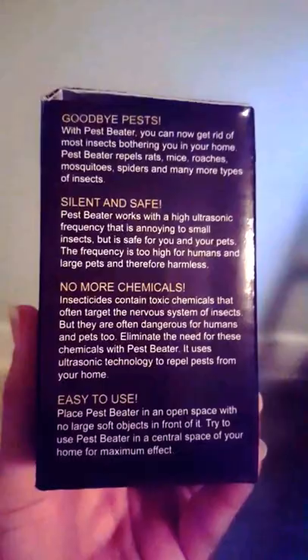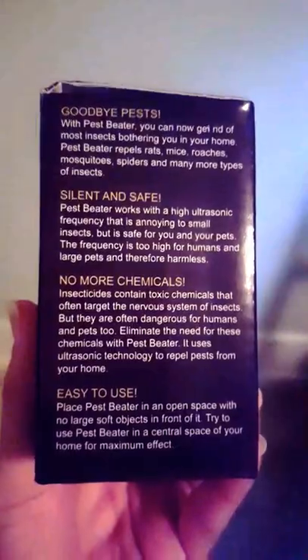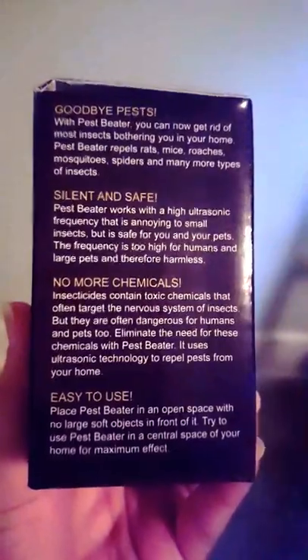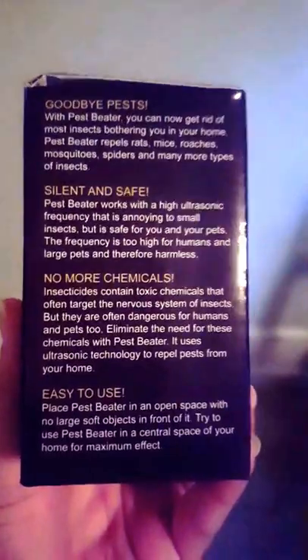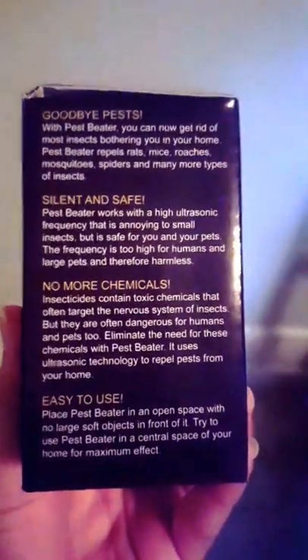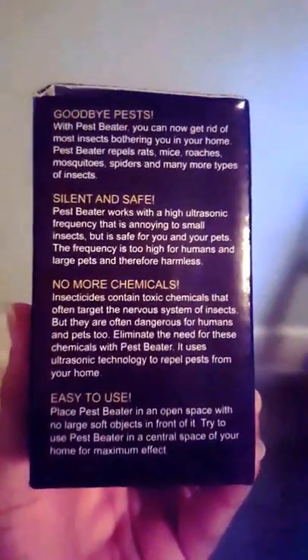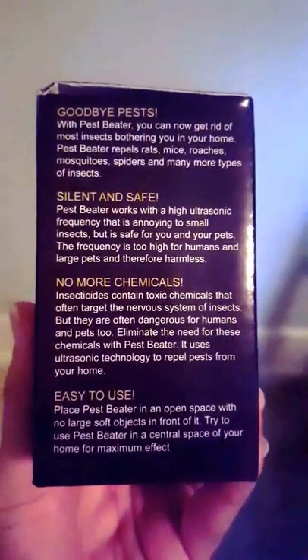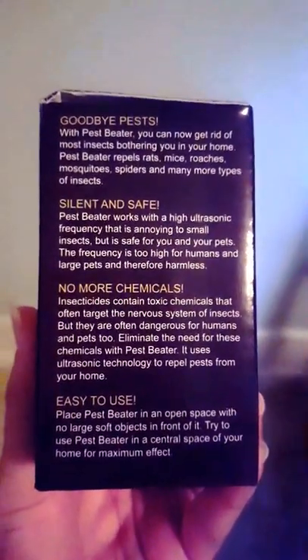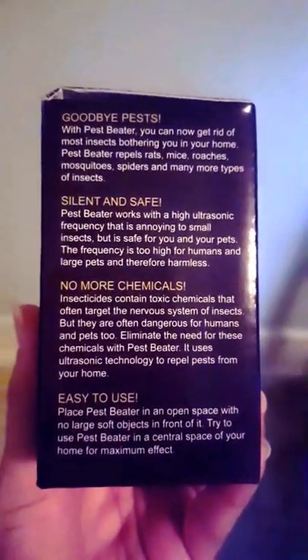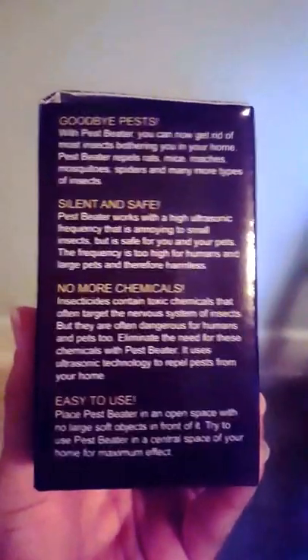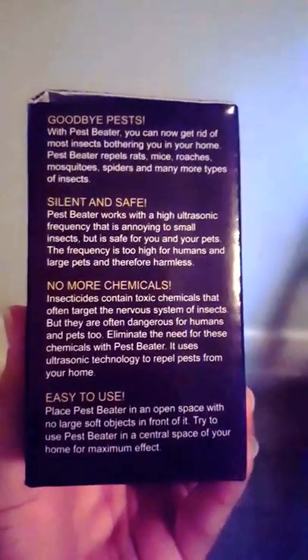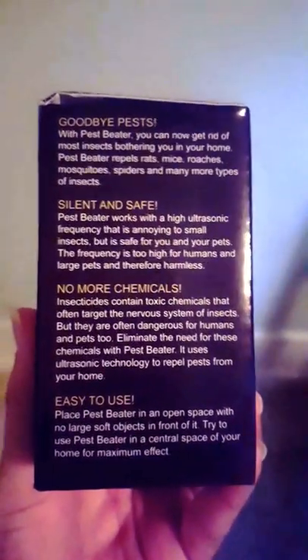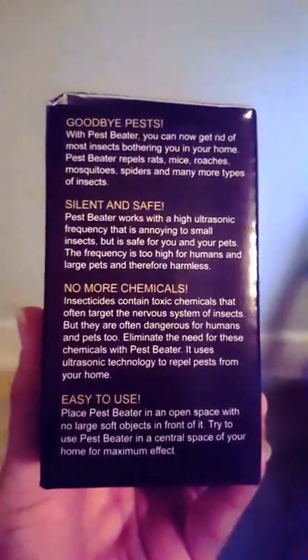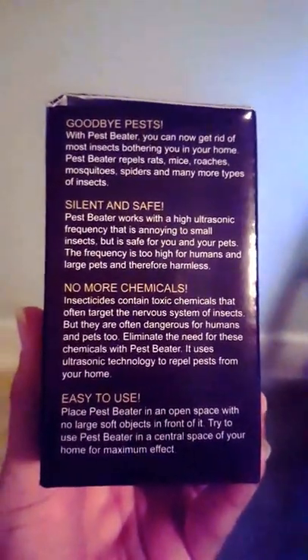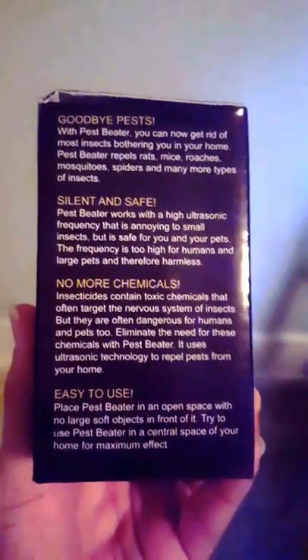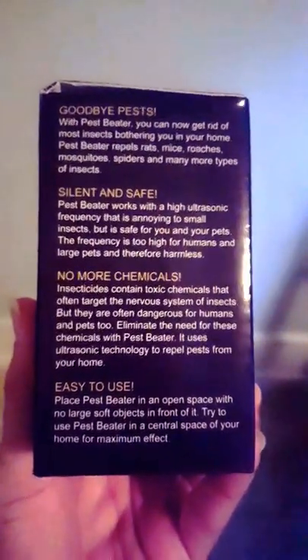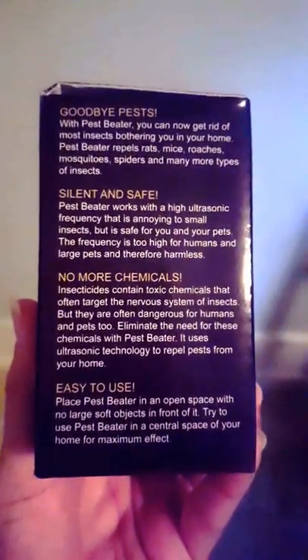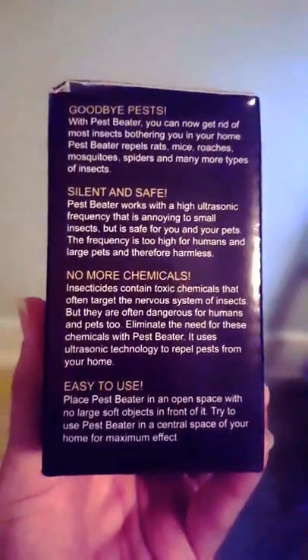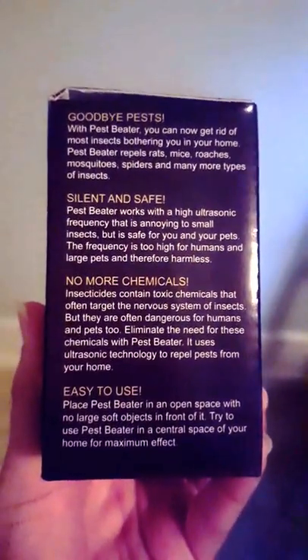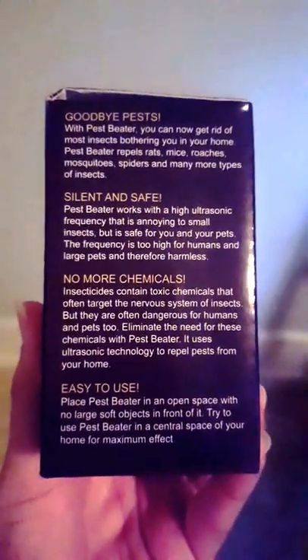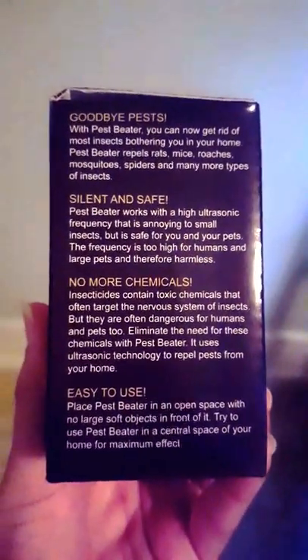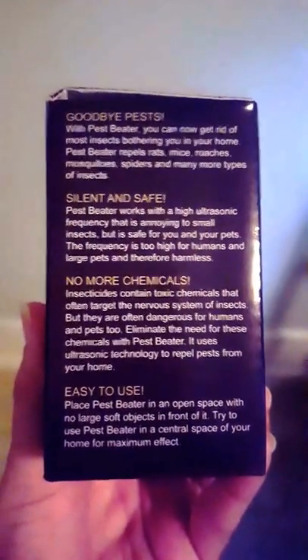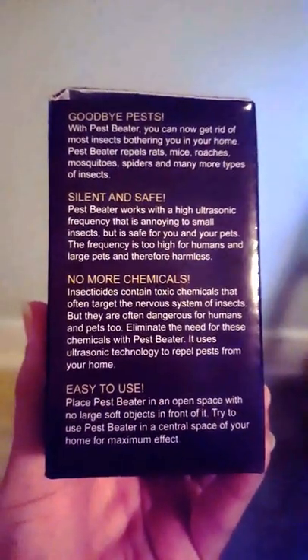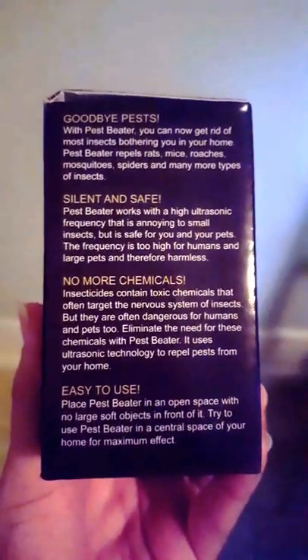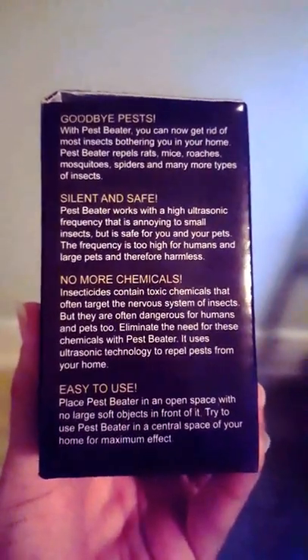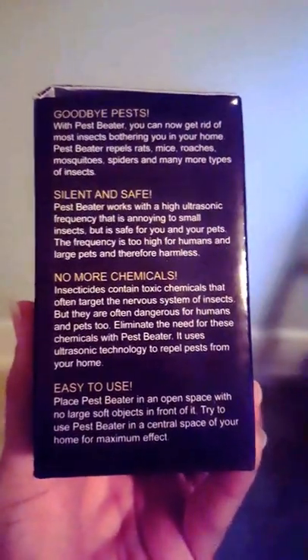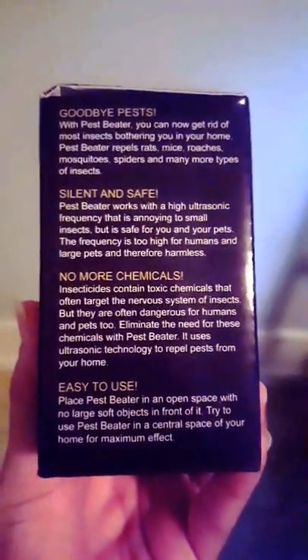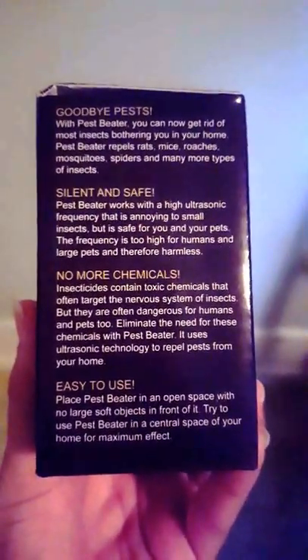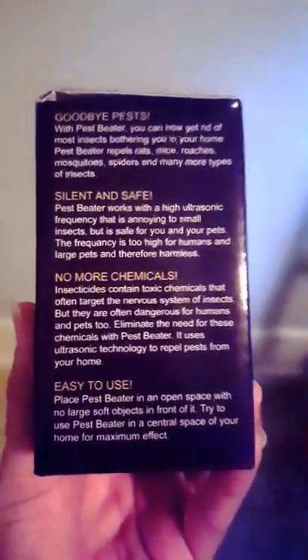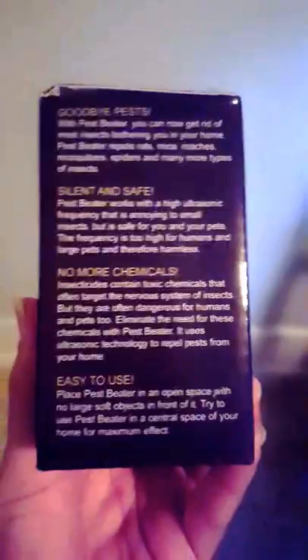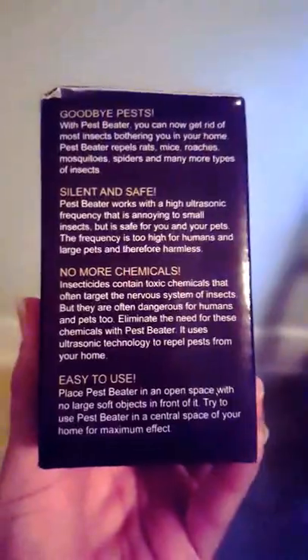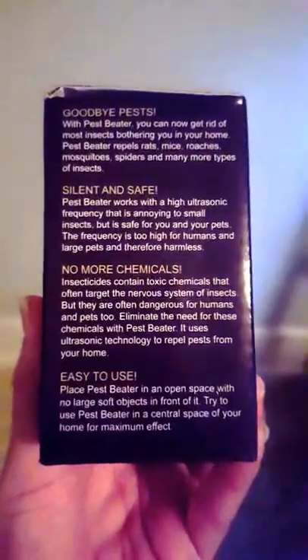So it's been a really great product, super easy to use. Just simply plug it into the wall and you're good to go.